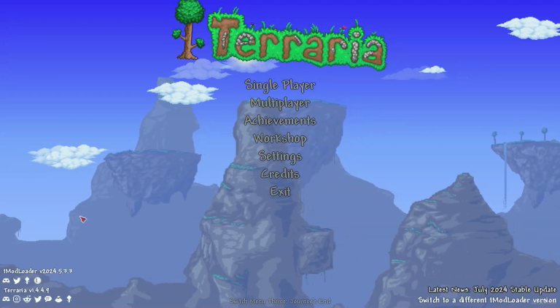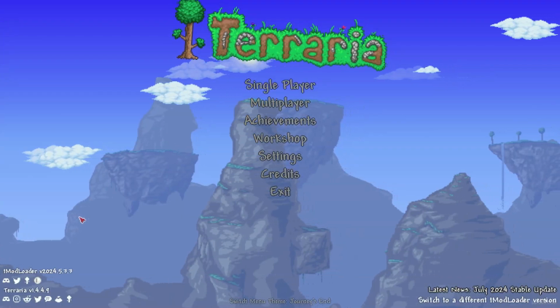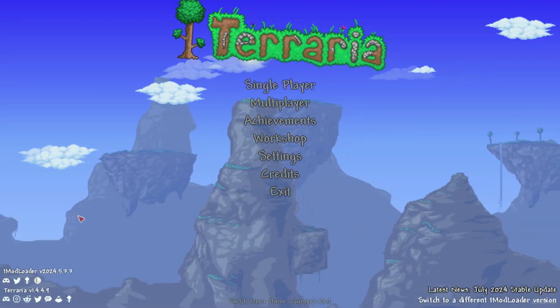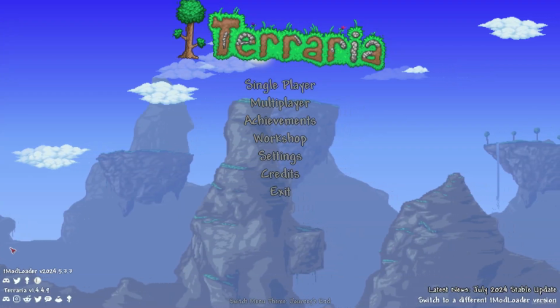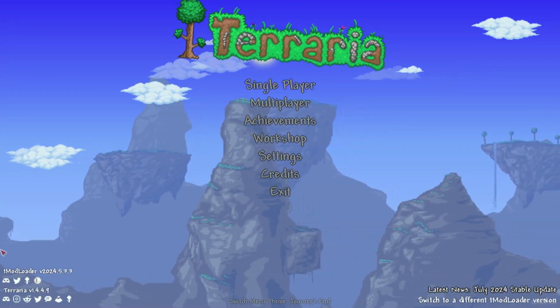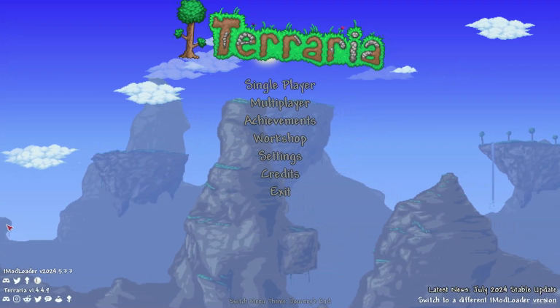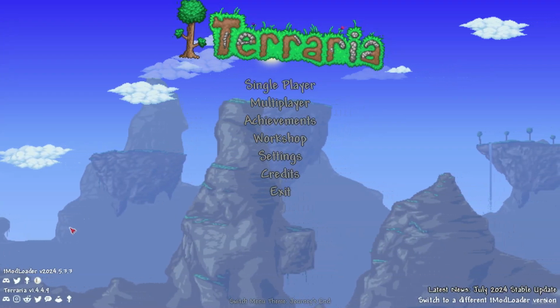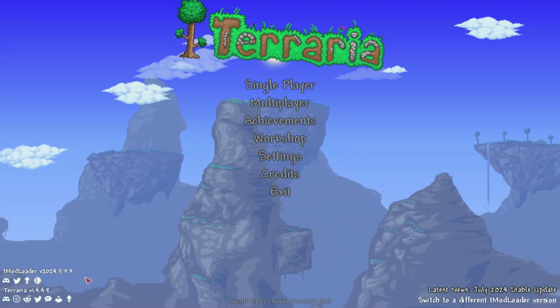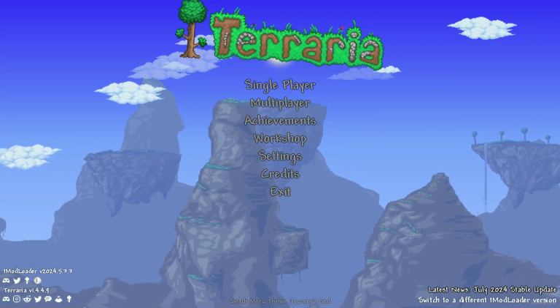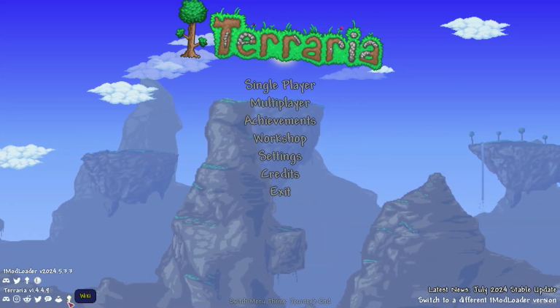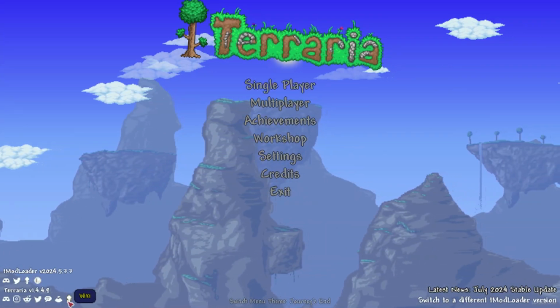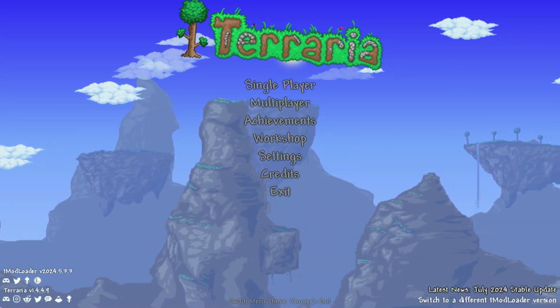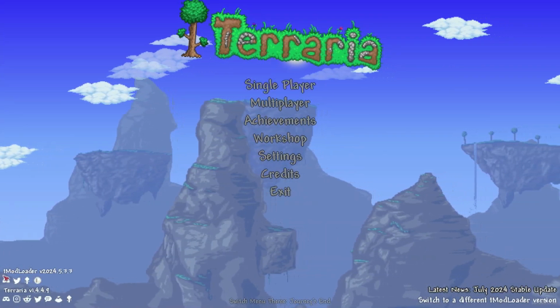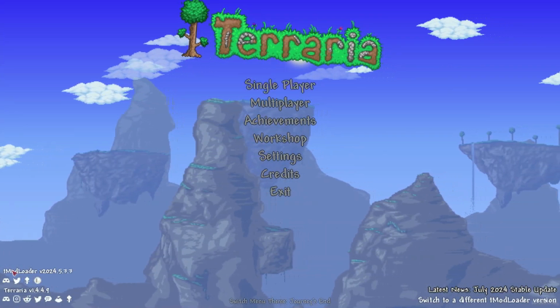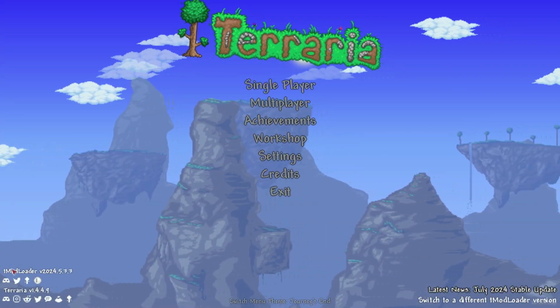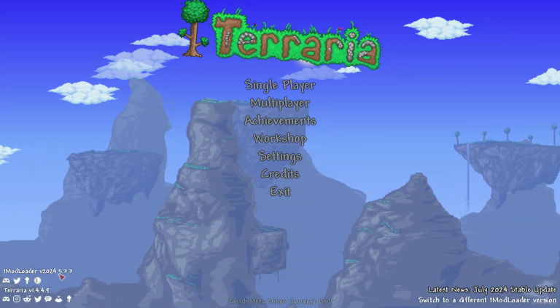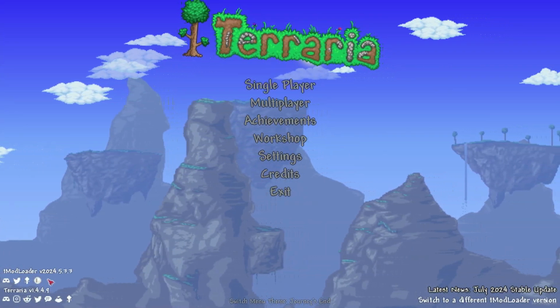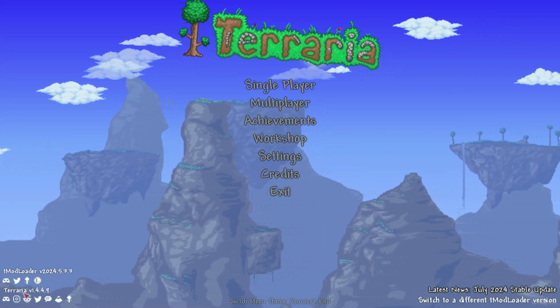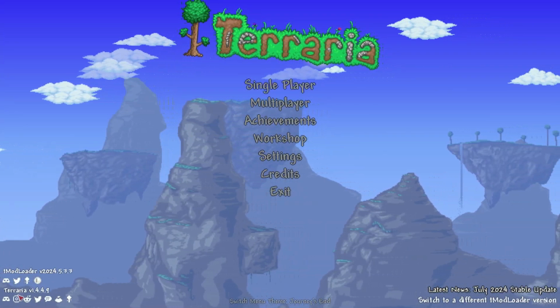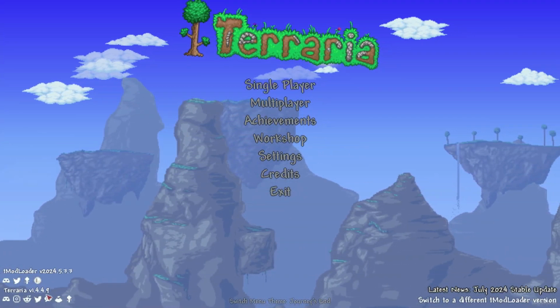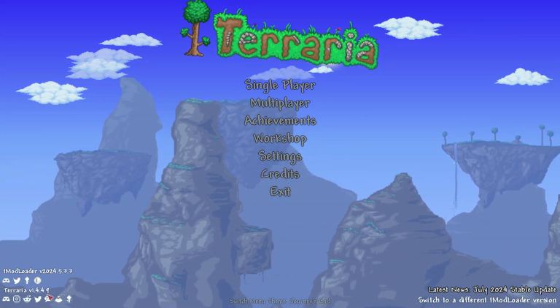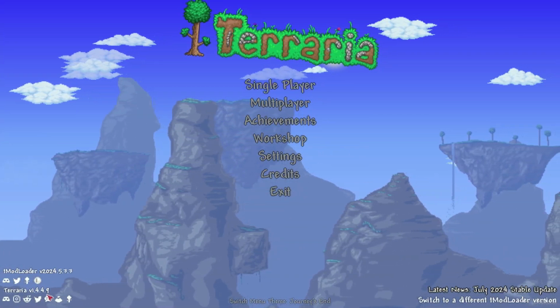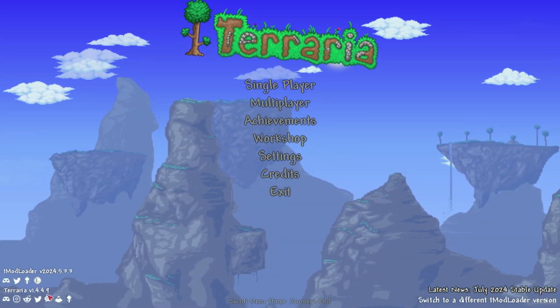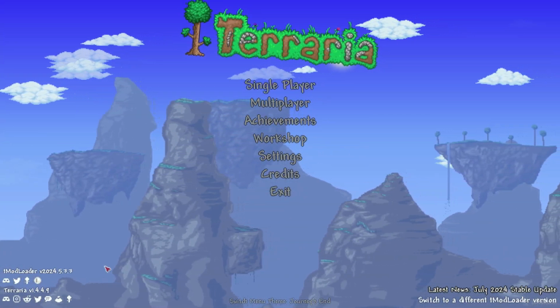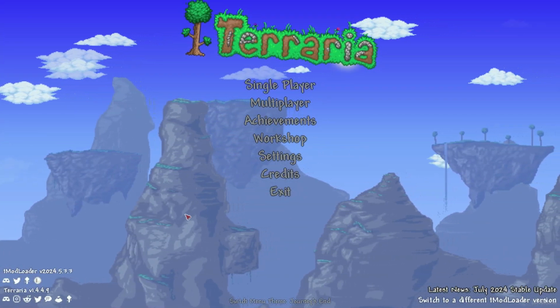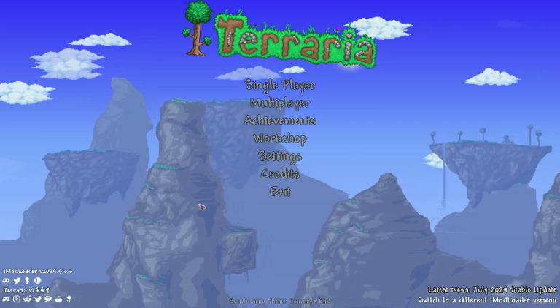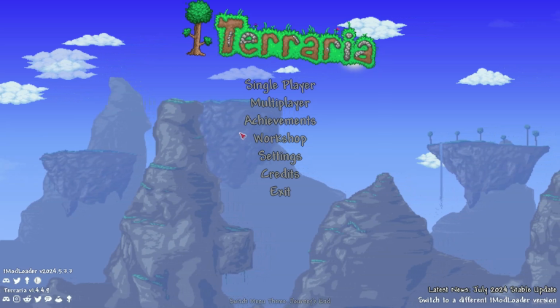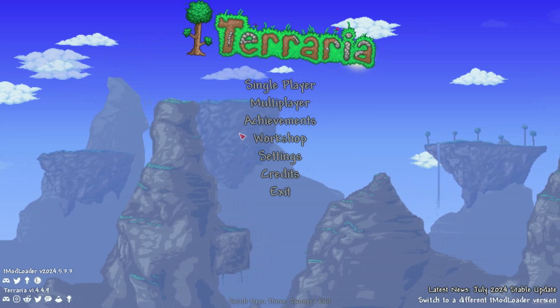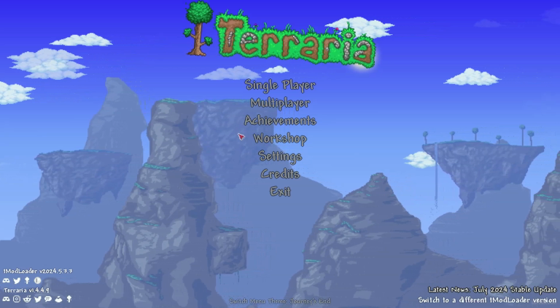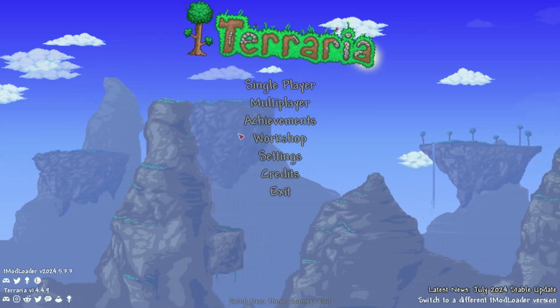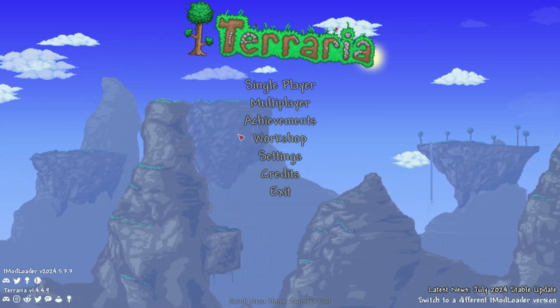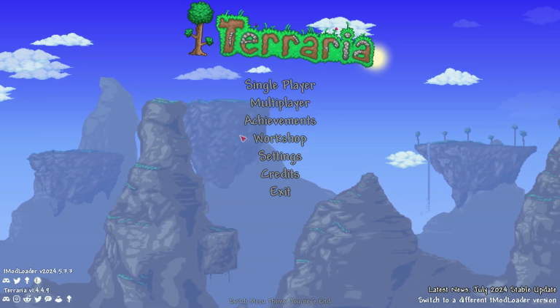After that, go in your Steam library, find tModLoader here, and press play button. Press install, then press play of course. After that, you must see in the bottom left corner: tModLoader, Terraria.